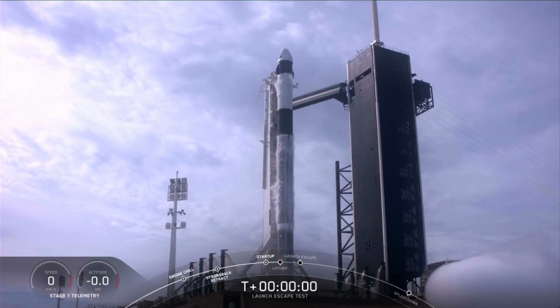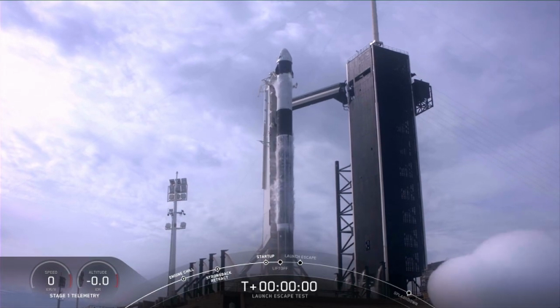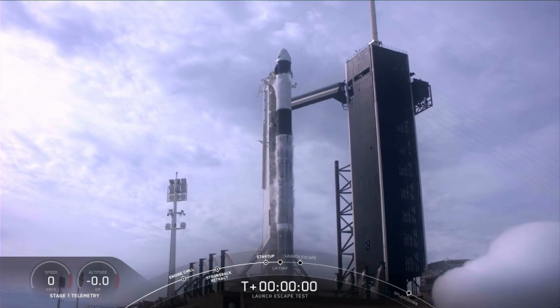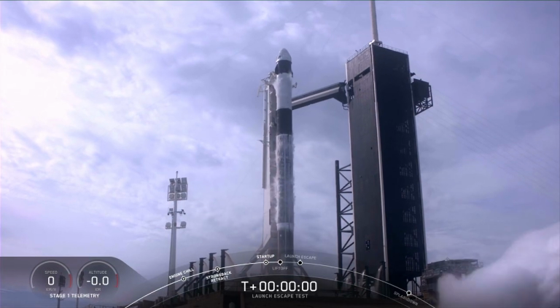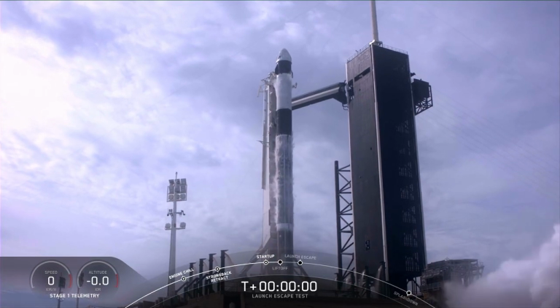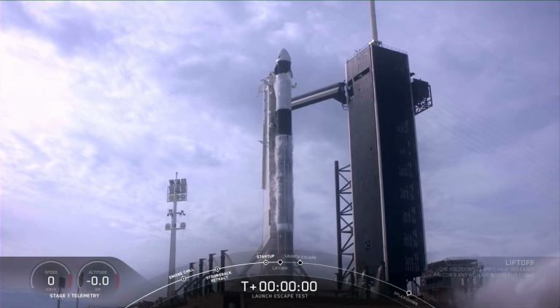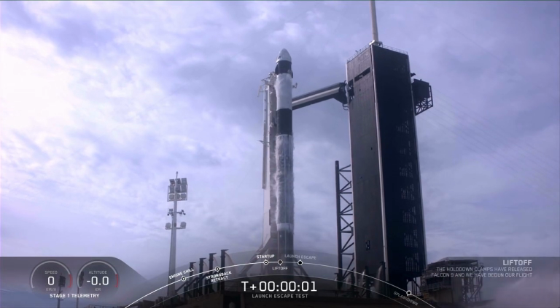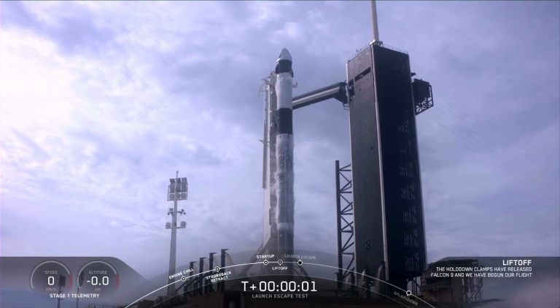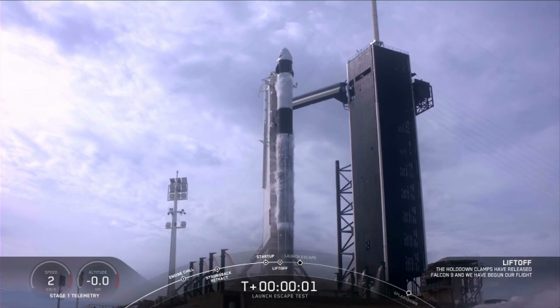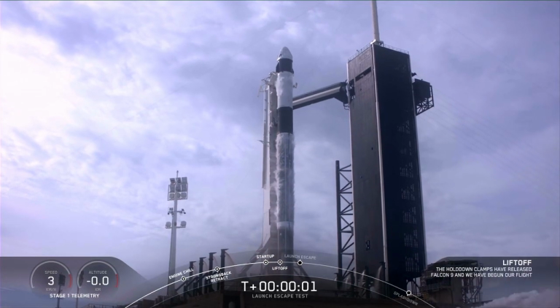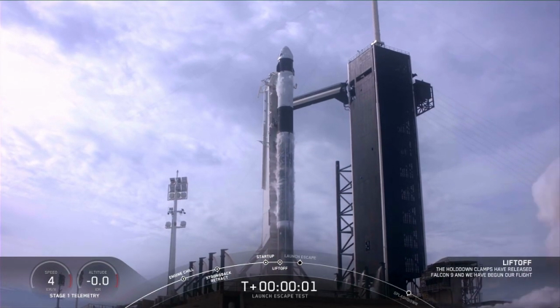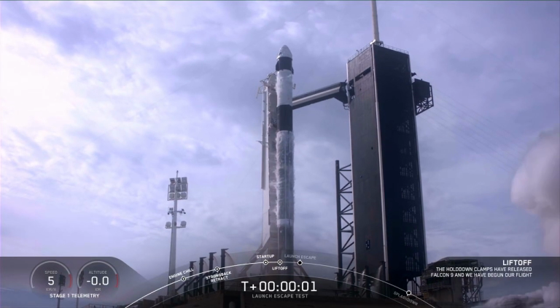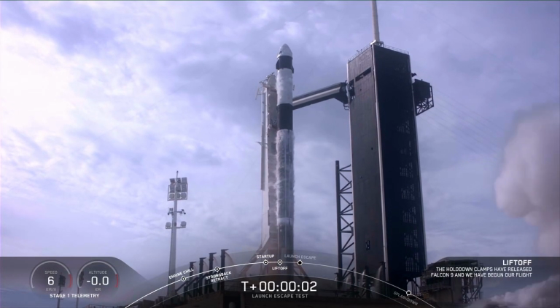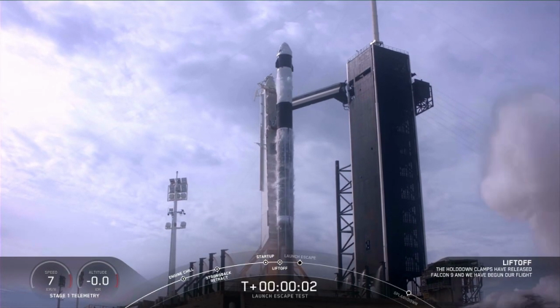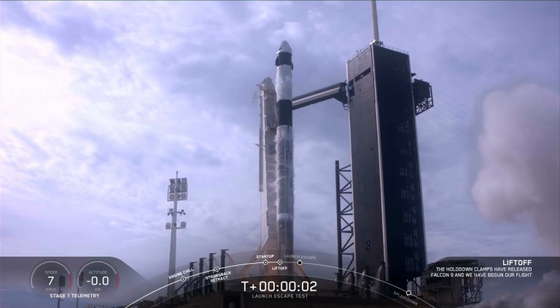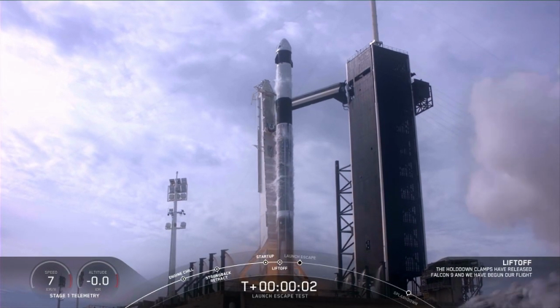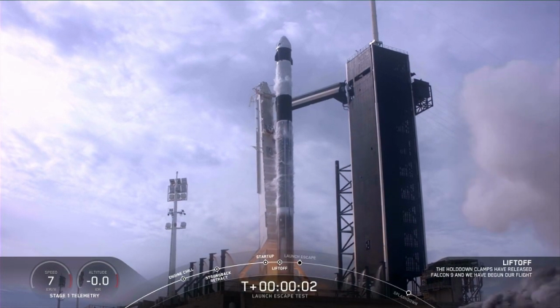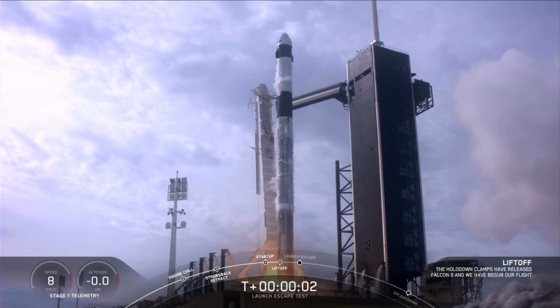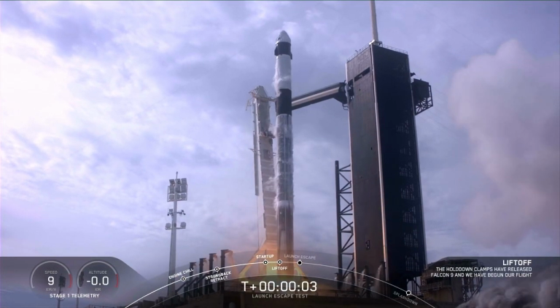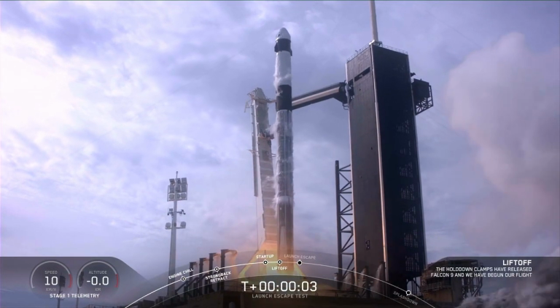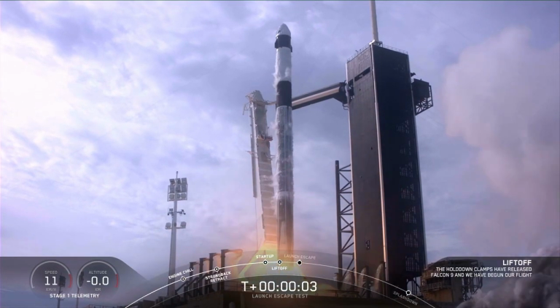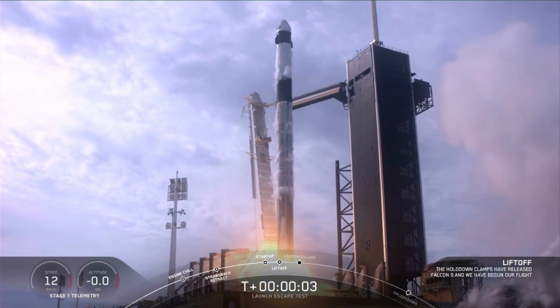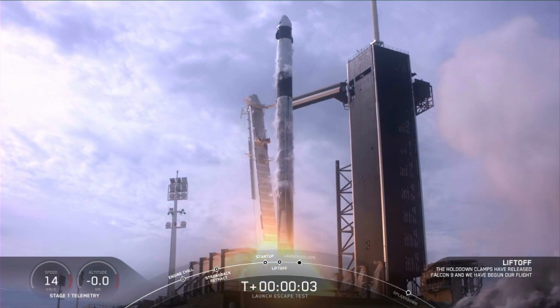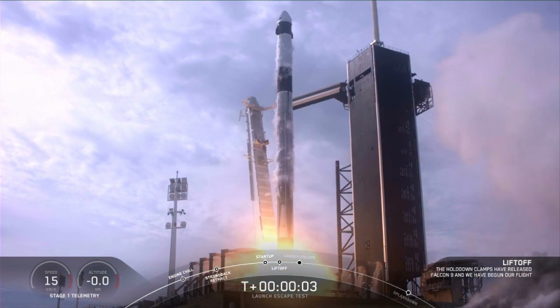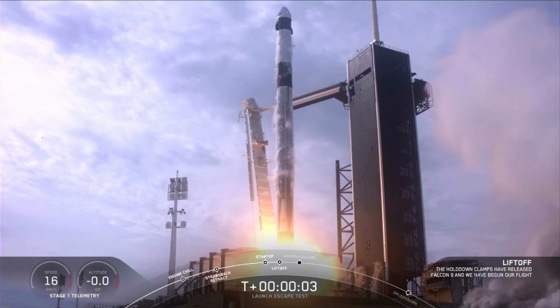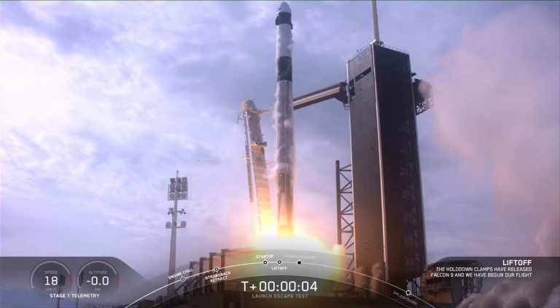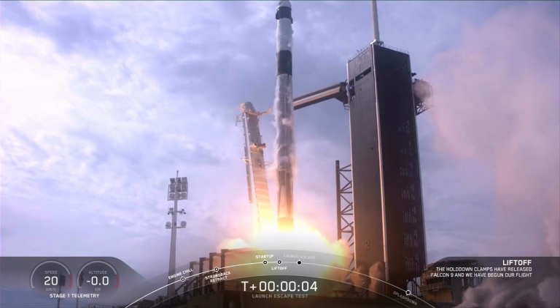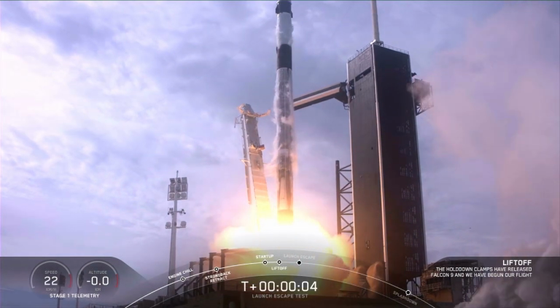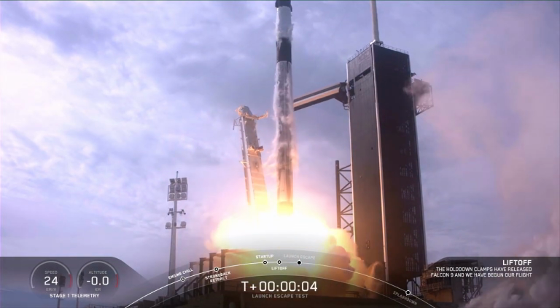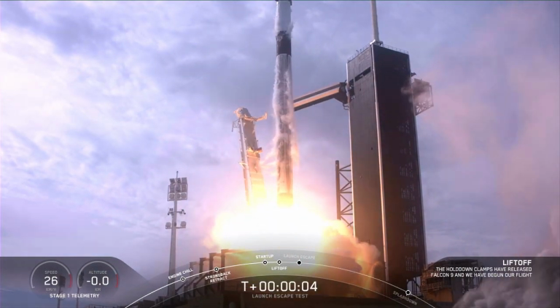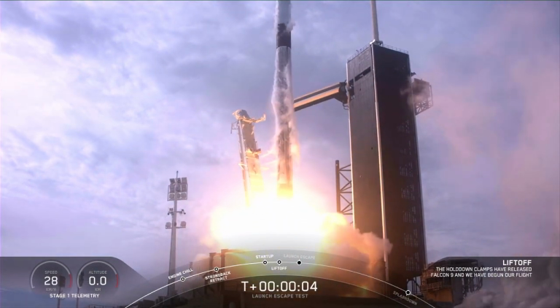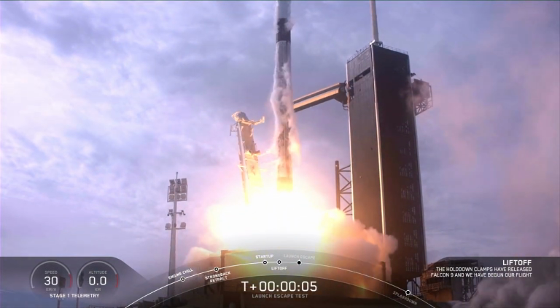Ignition, lift off. Aim high. Go Falcon, go Dragon.